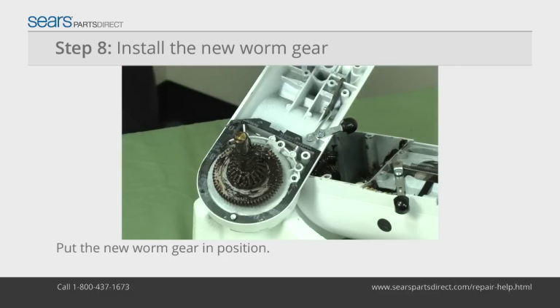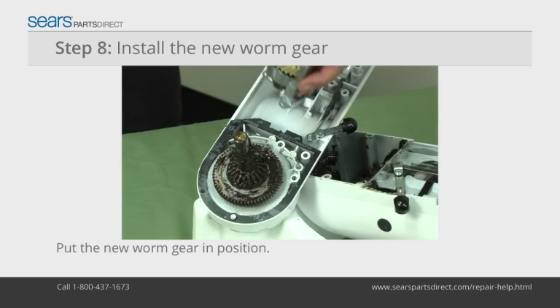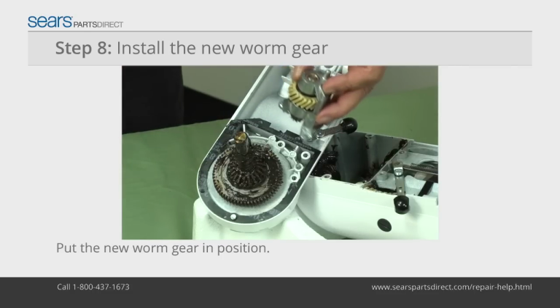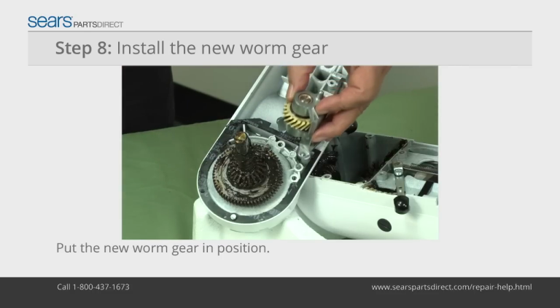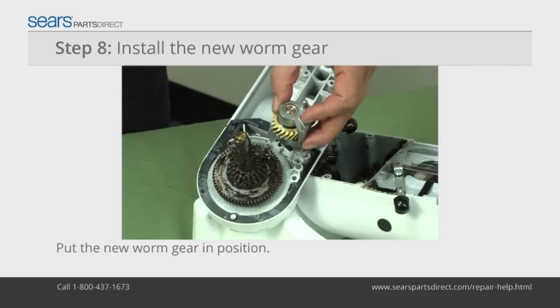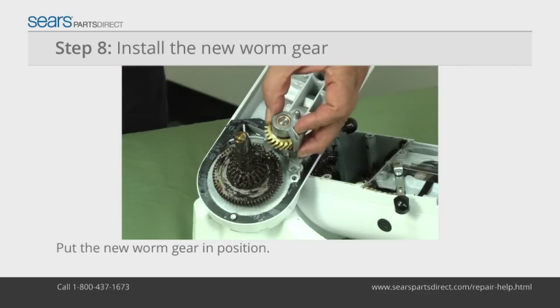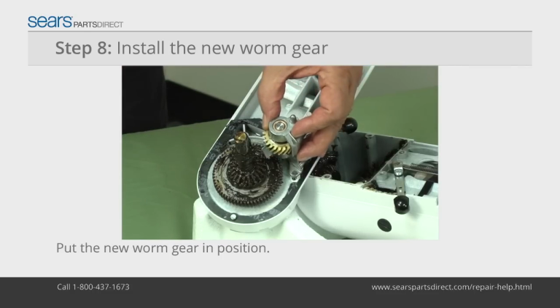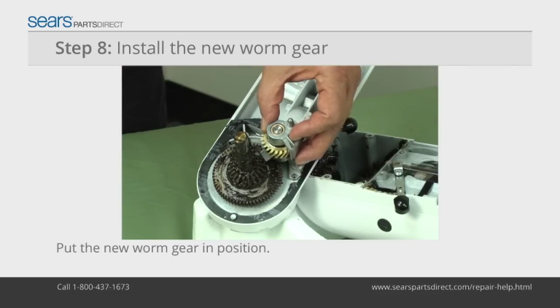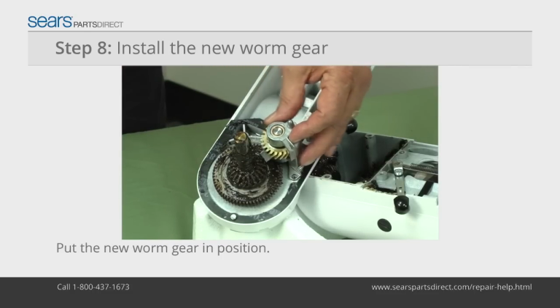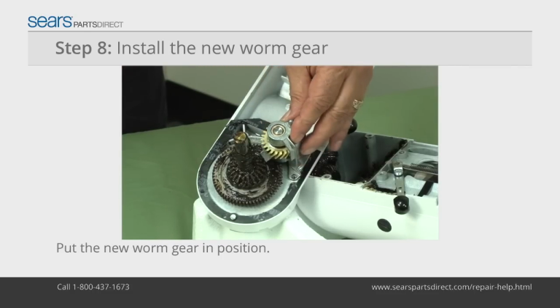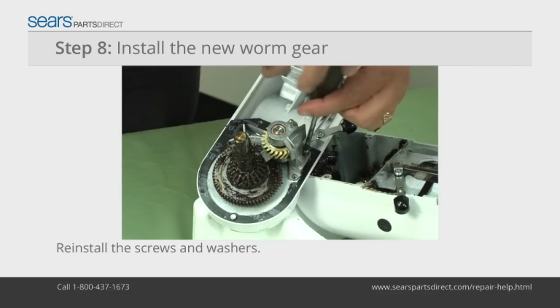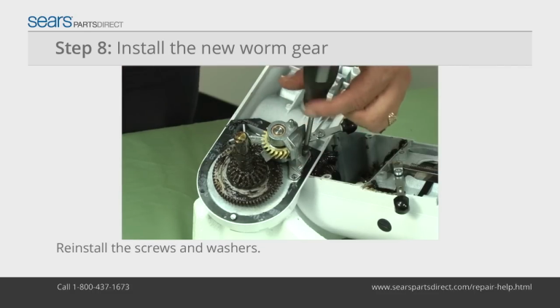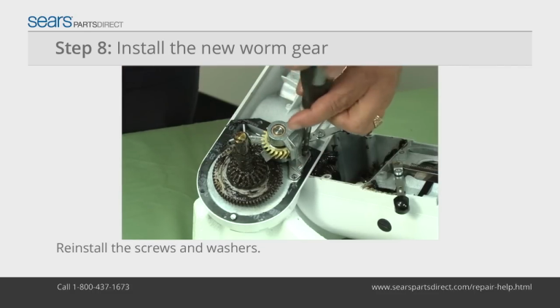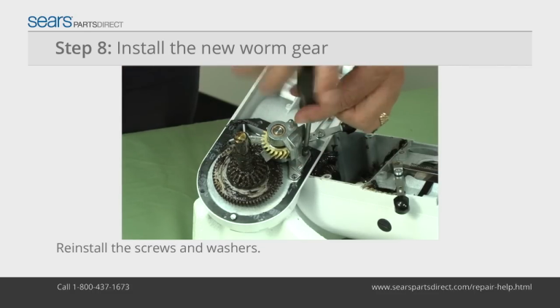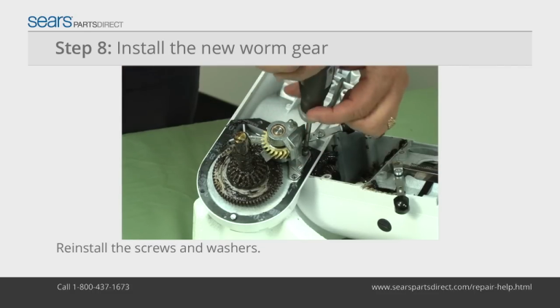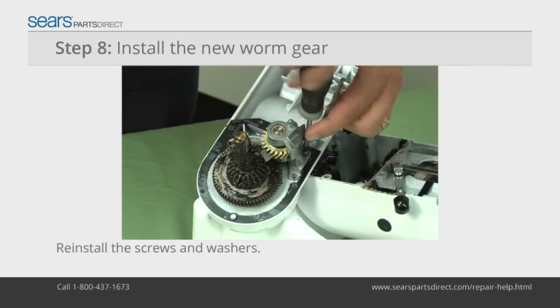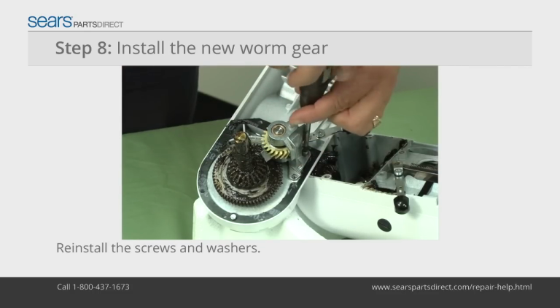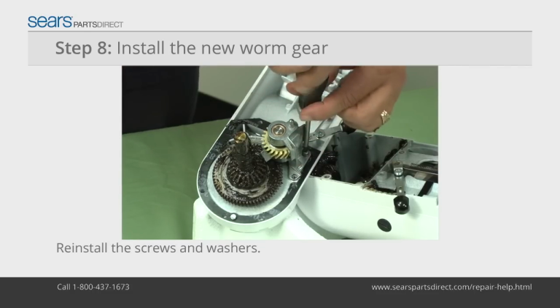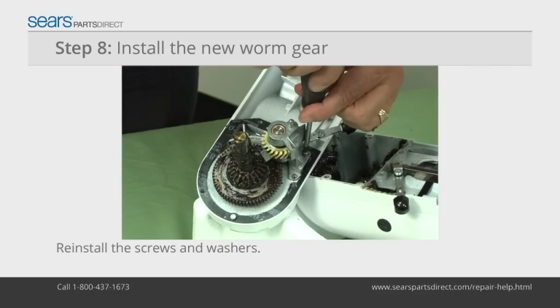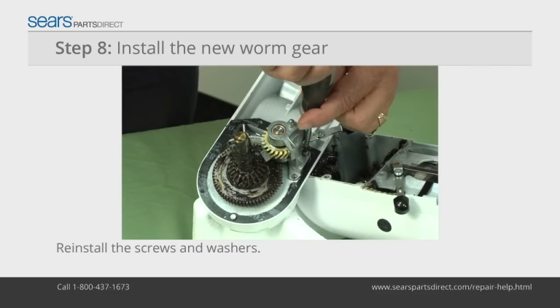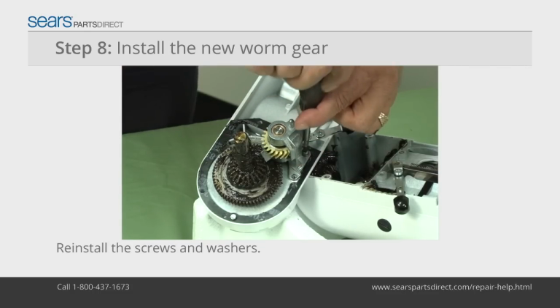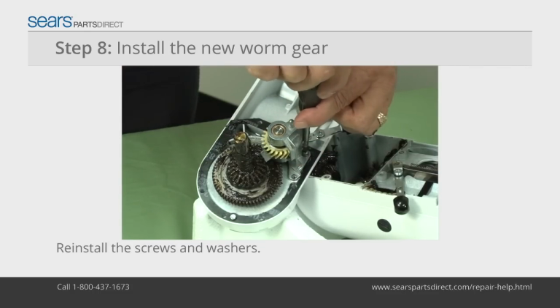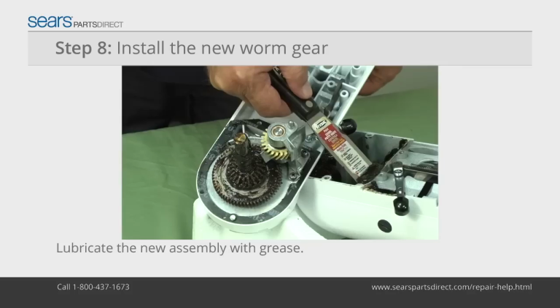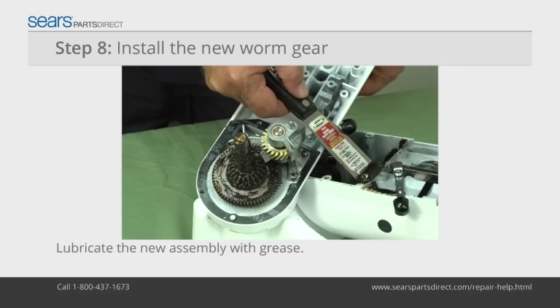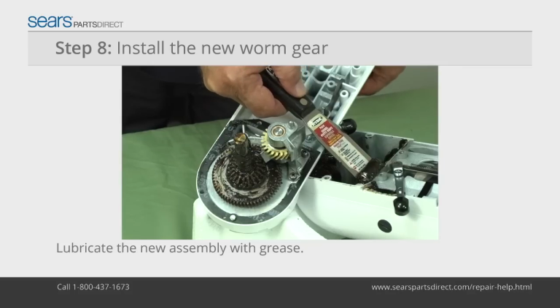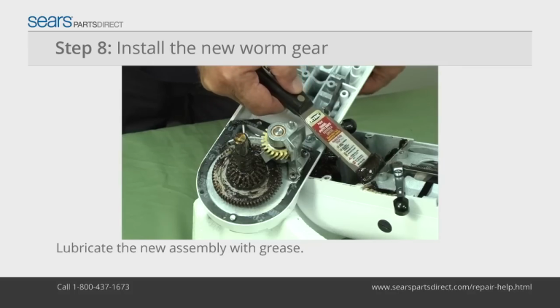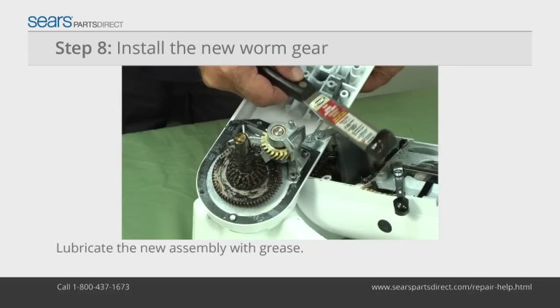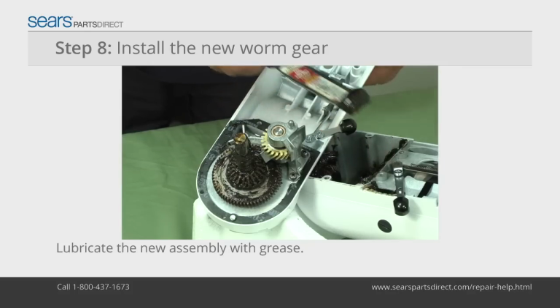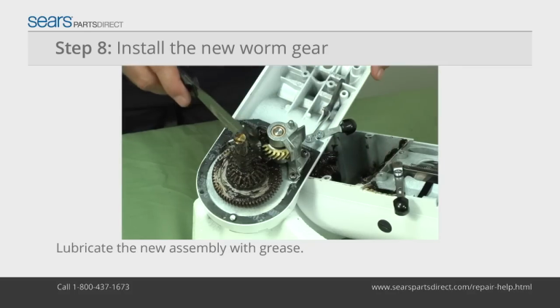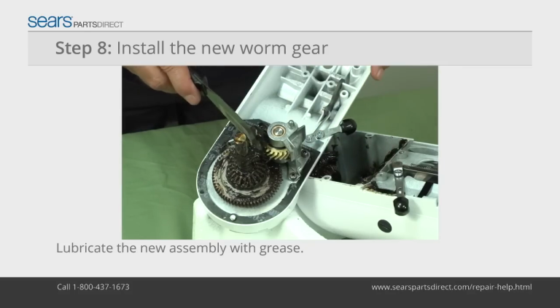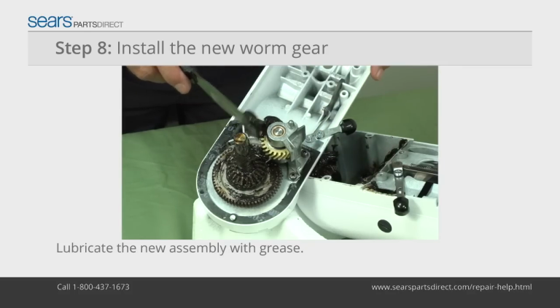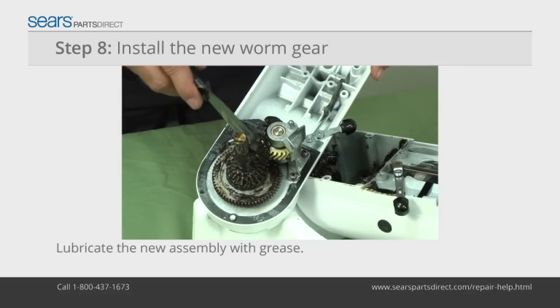Position the new worm gear assembly on the bottom cover and reinstall the mounting screws and washers. Lubricate the new assembly with grease.